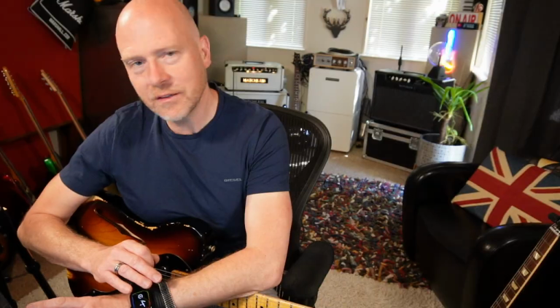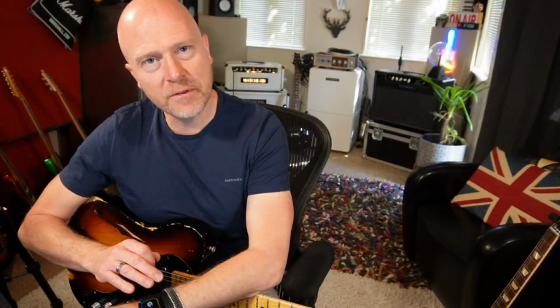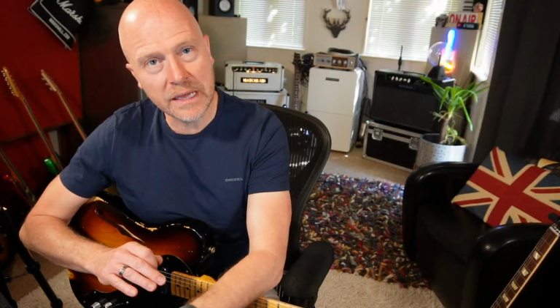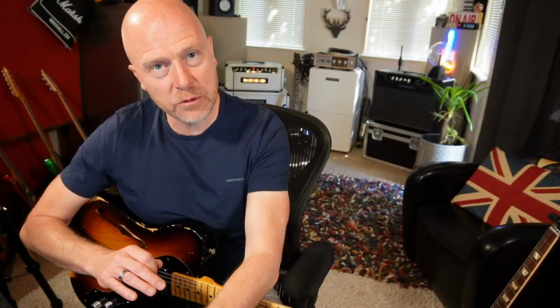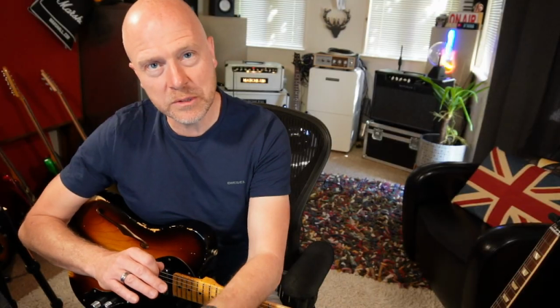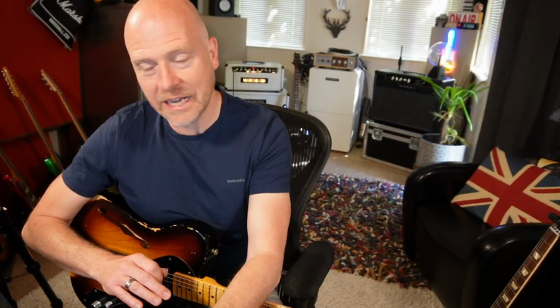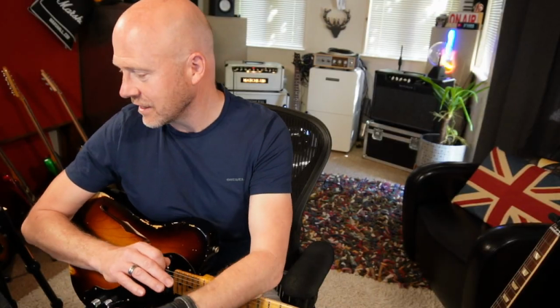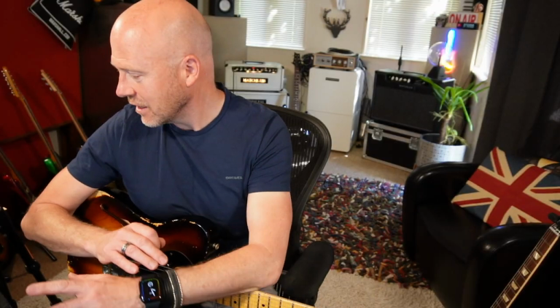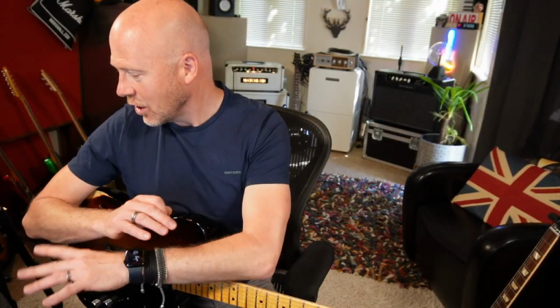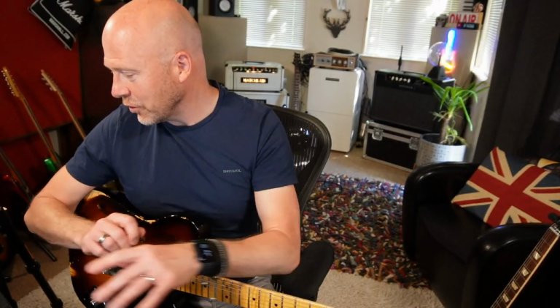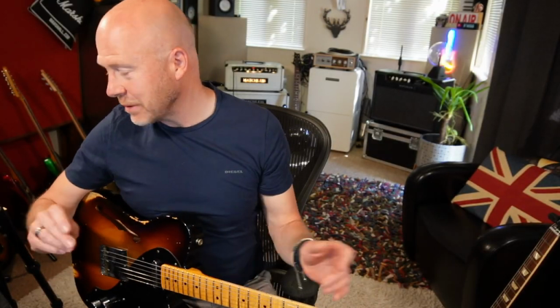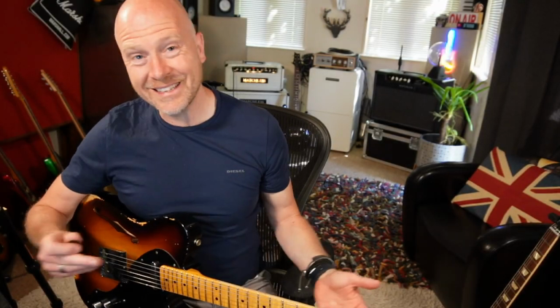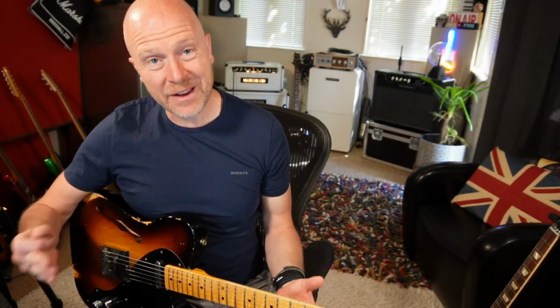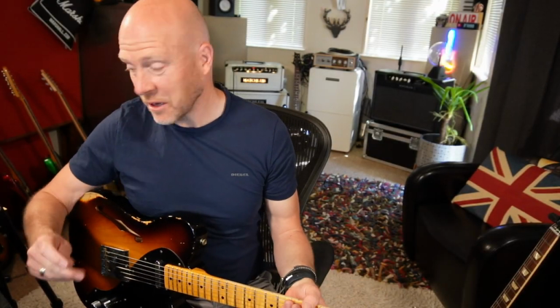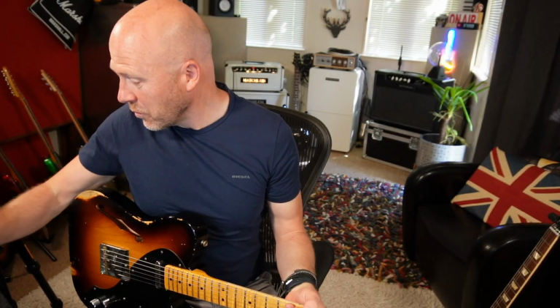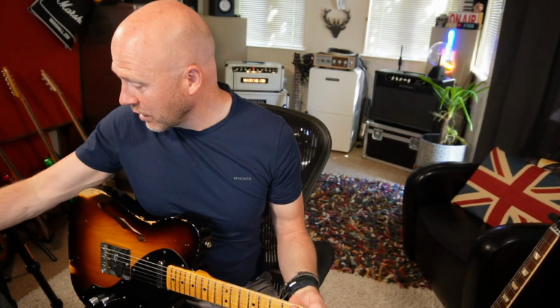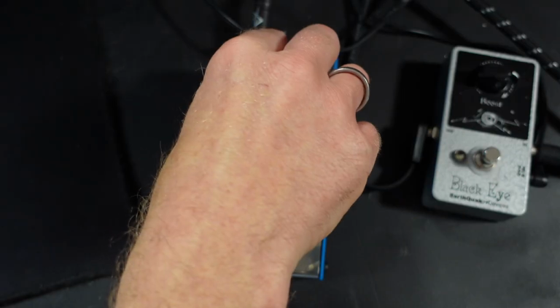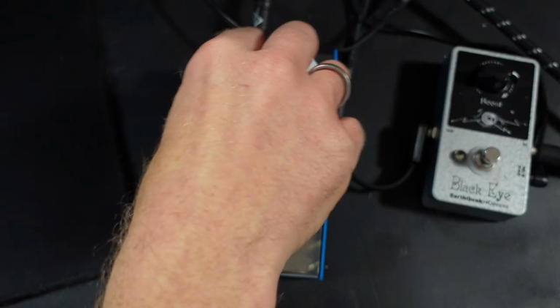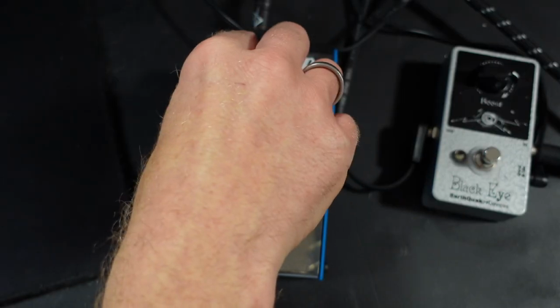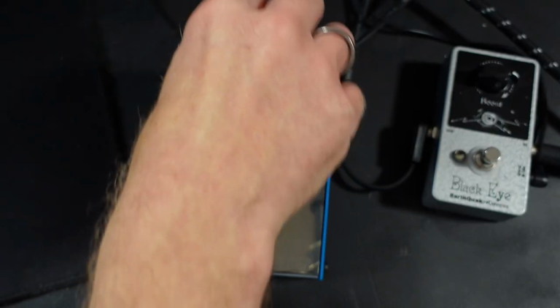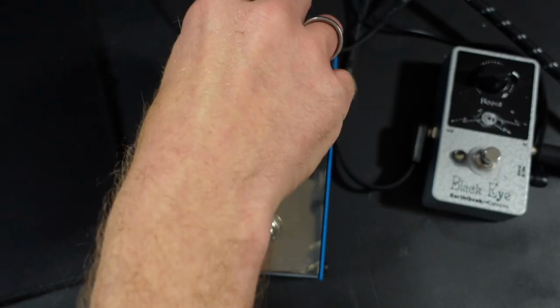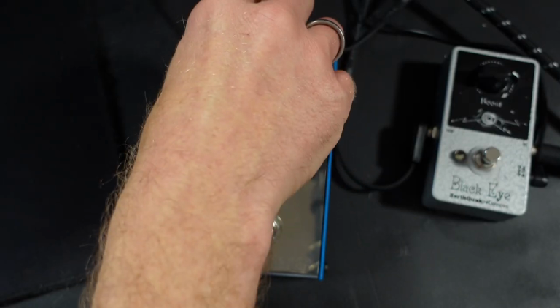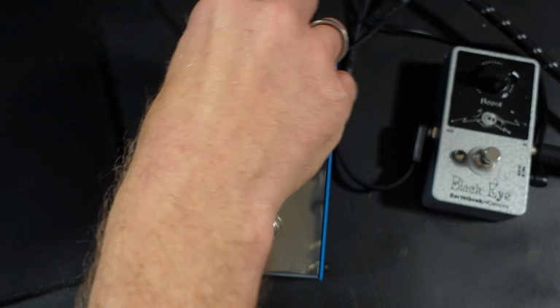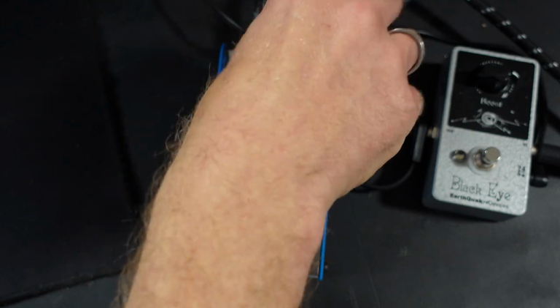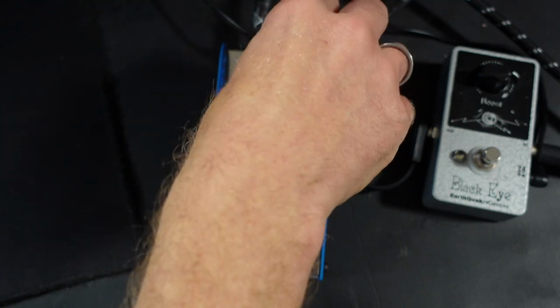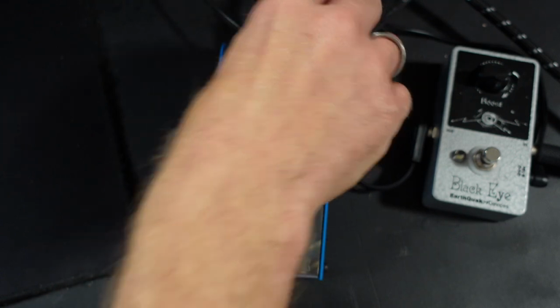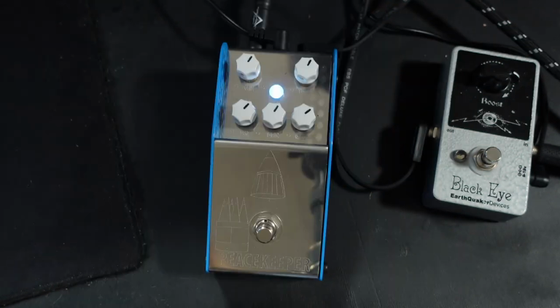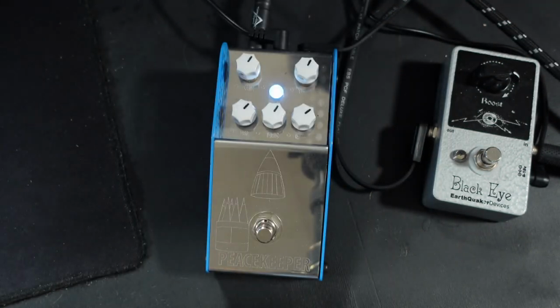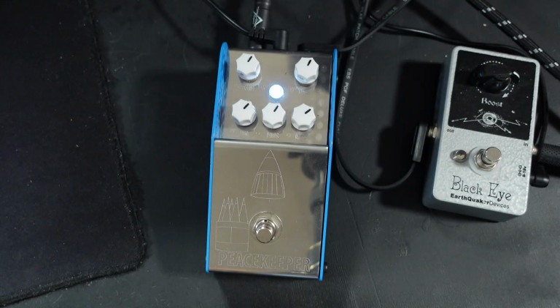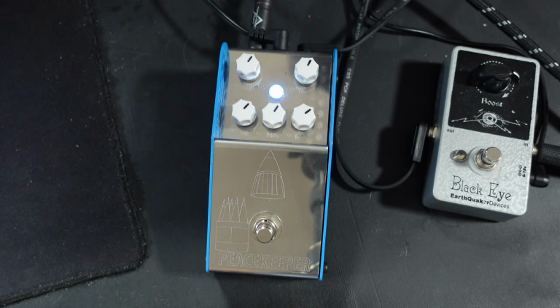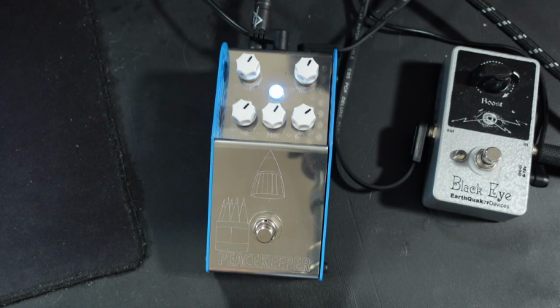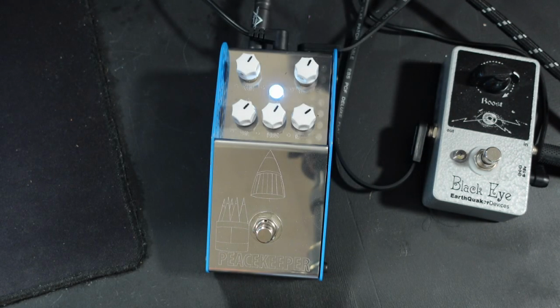For me, the ultimate setting on this pedal is everything at about one o'clock. It sounds like this.